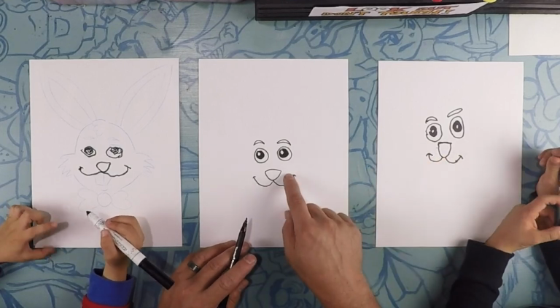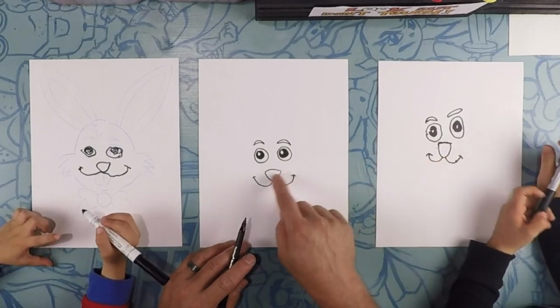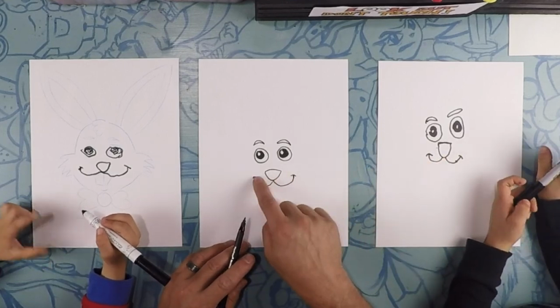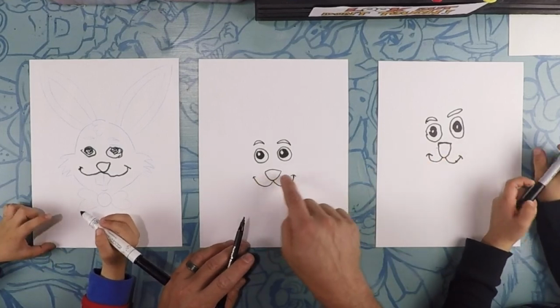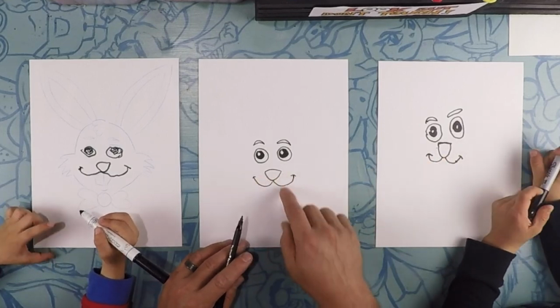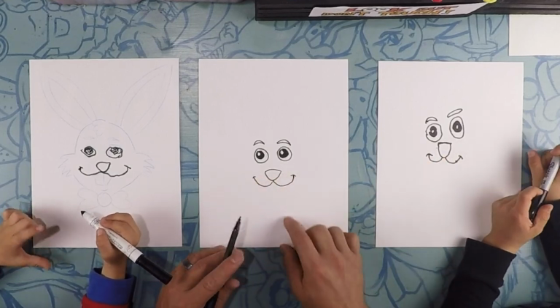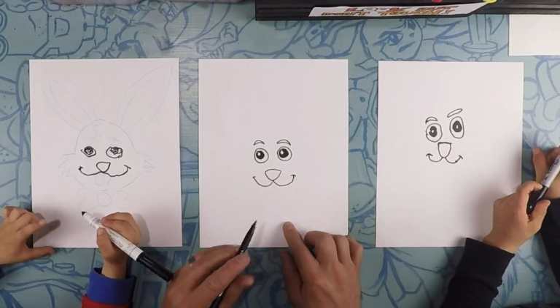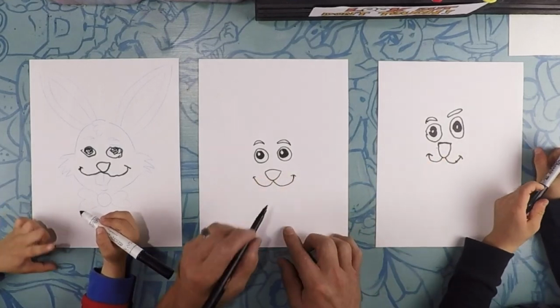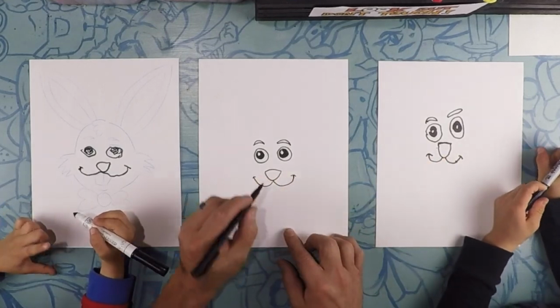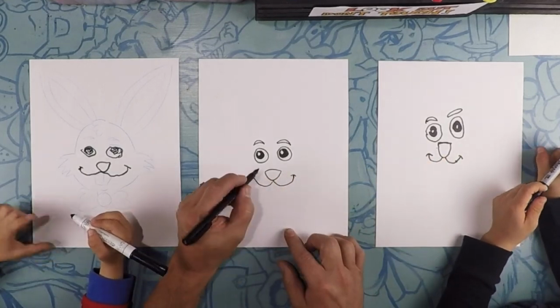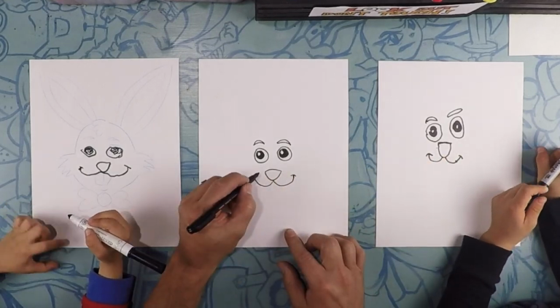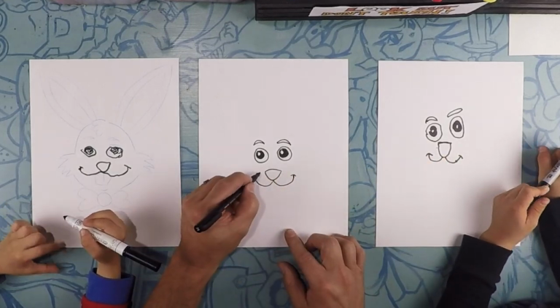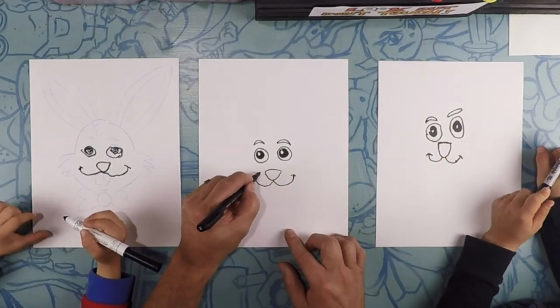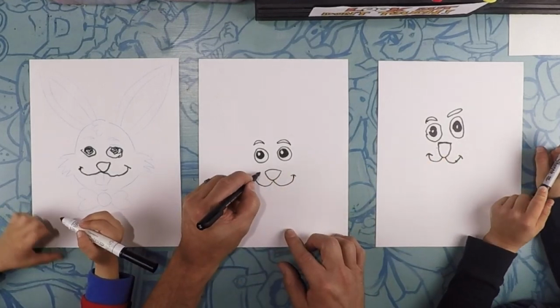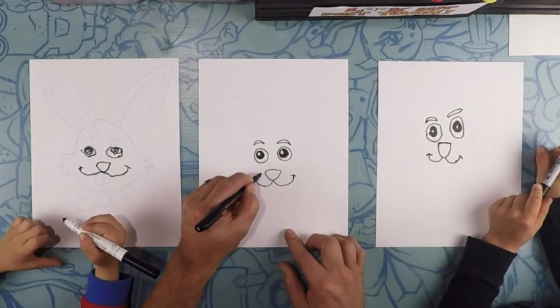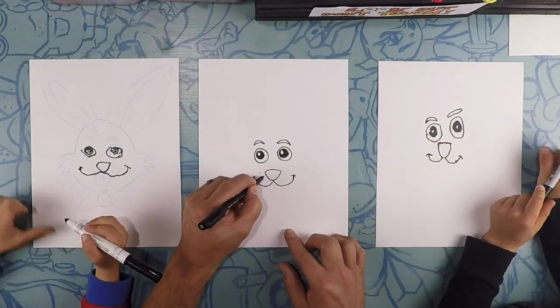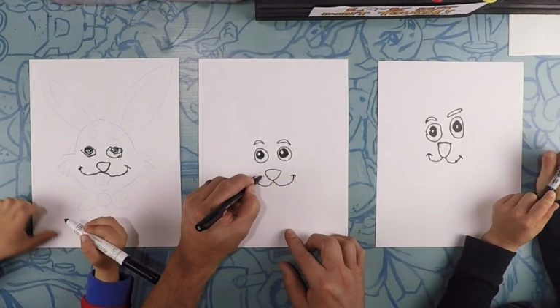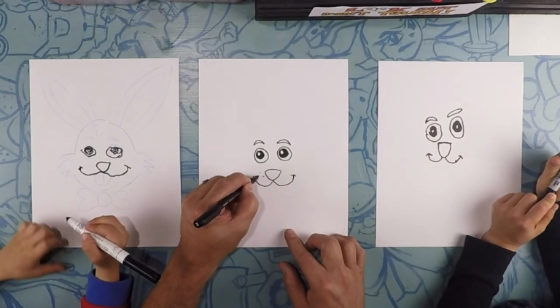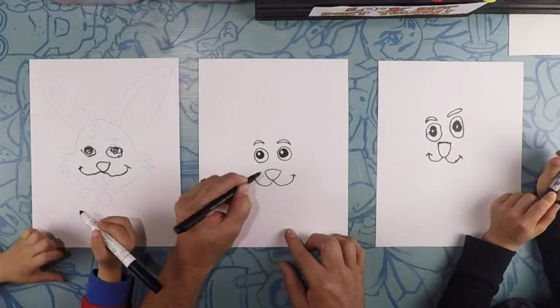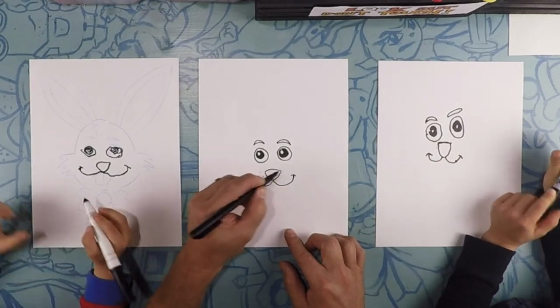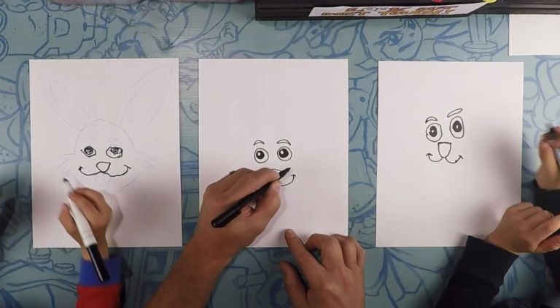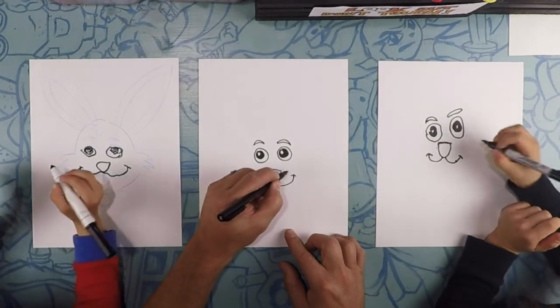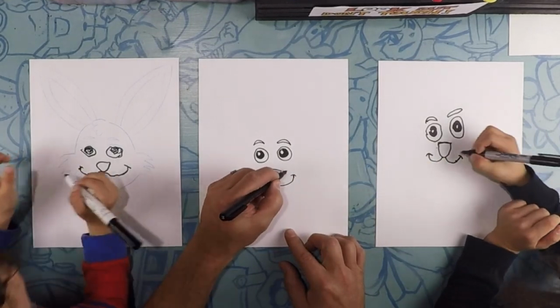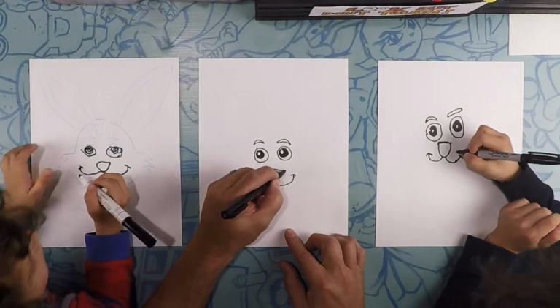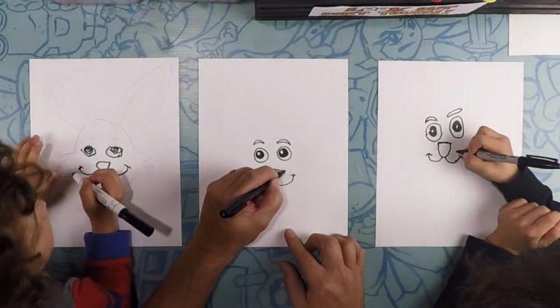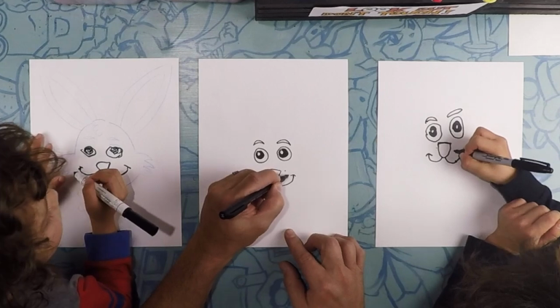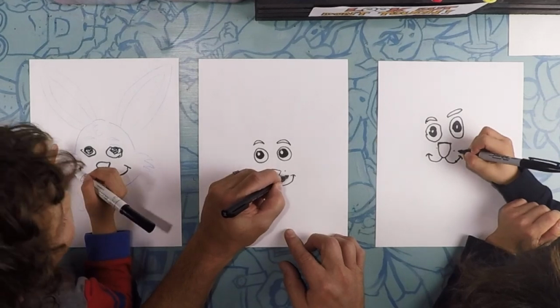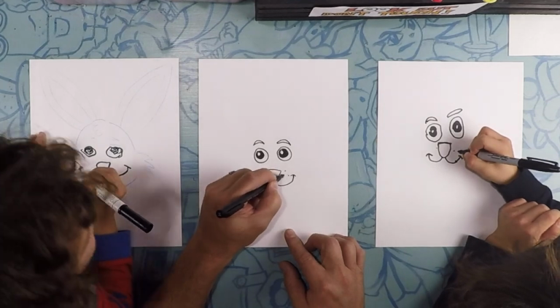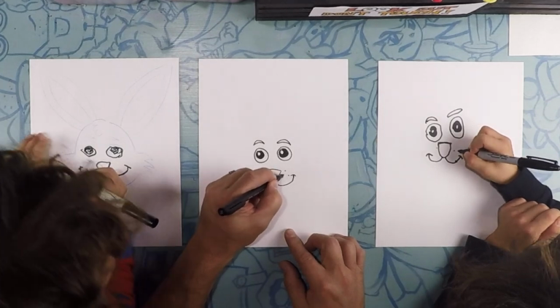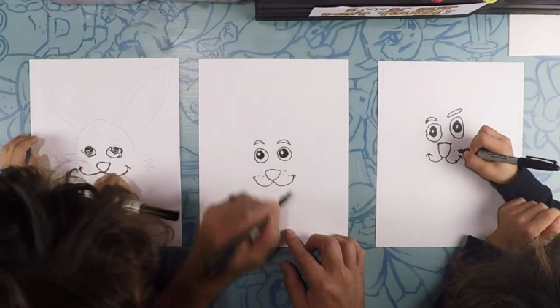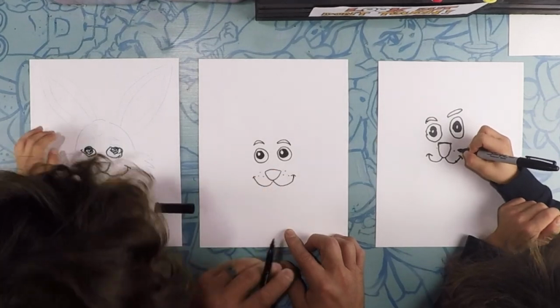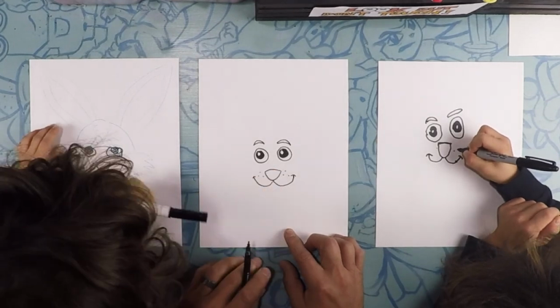On each side of the cheek, we're going to do three dots for freckles — one, two, three — in a triangle shape. And then one, two, three on the other side.